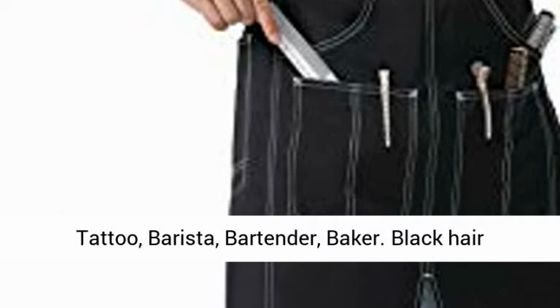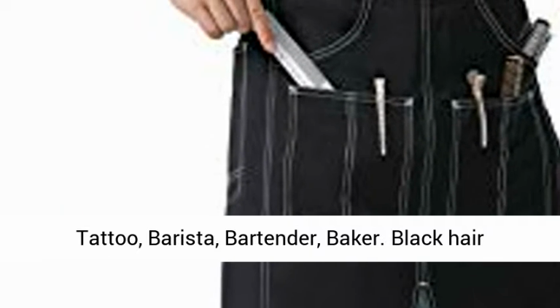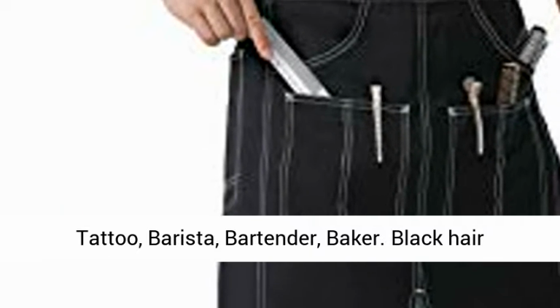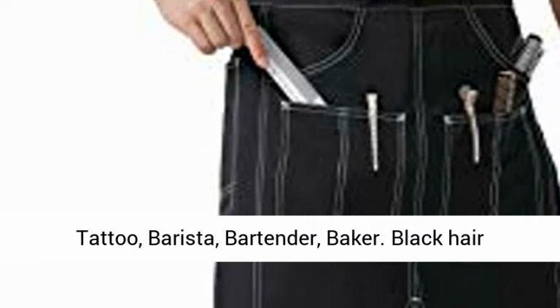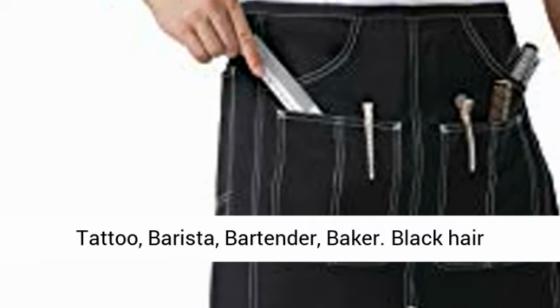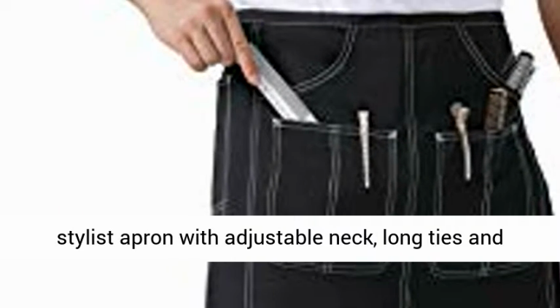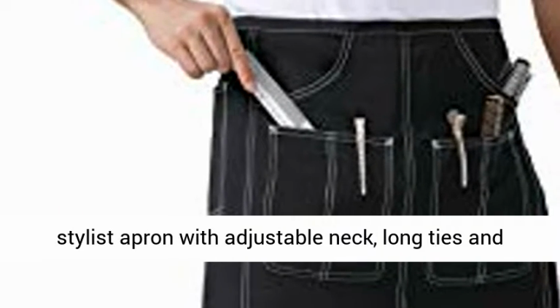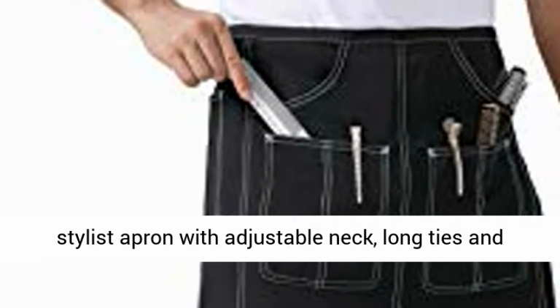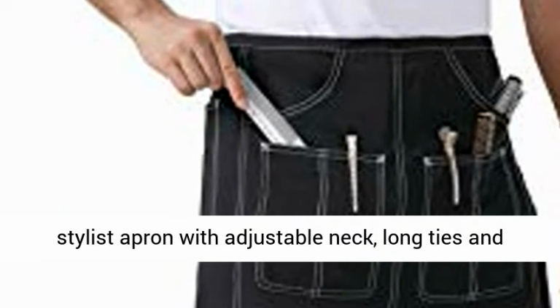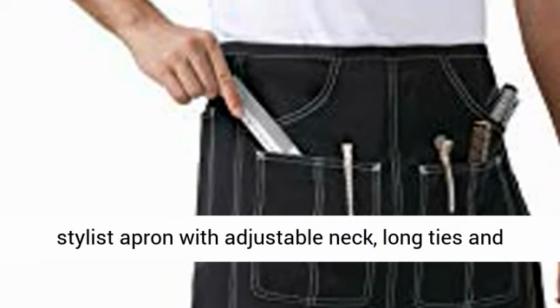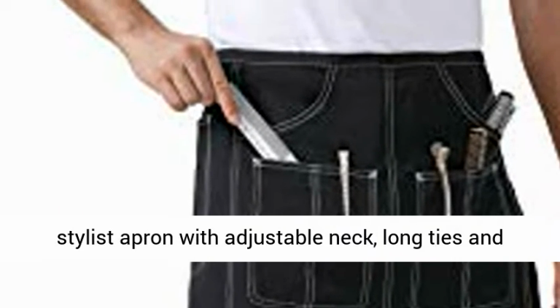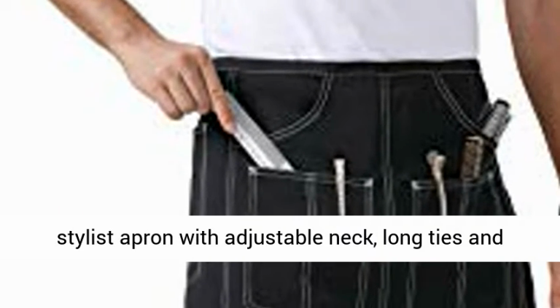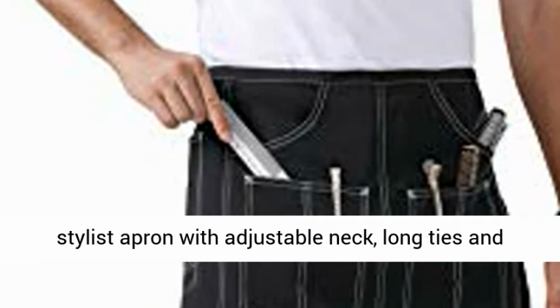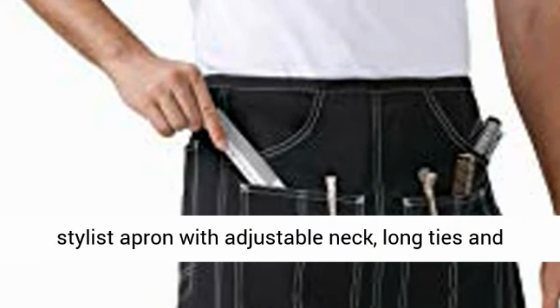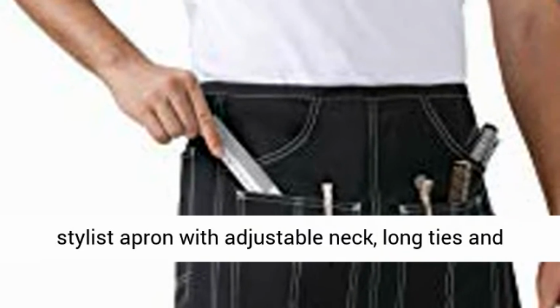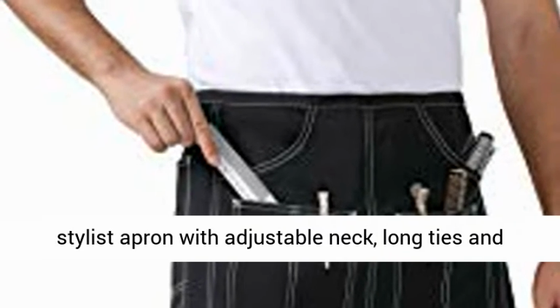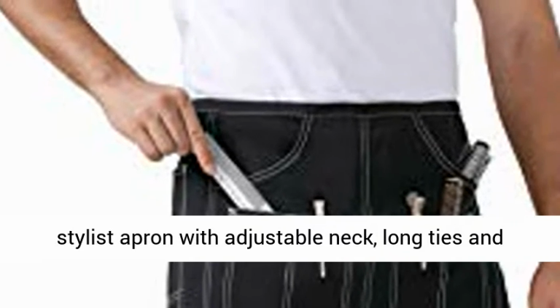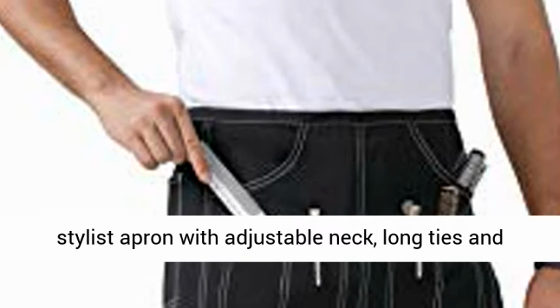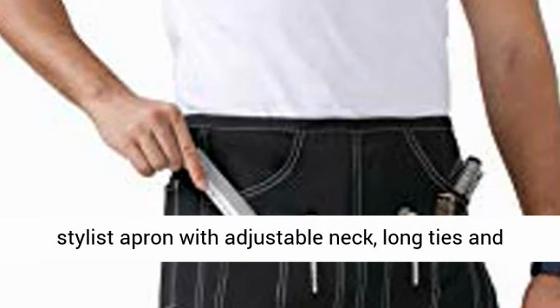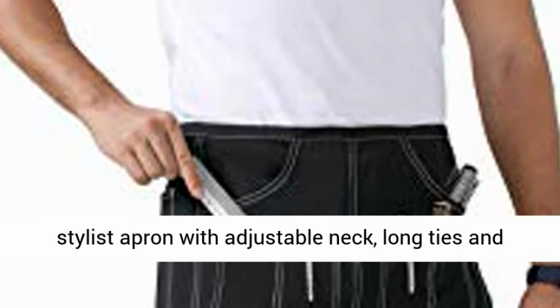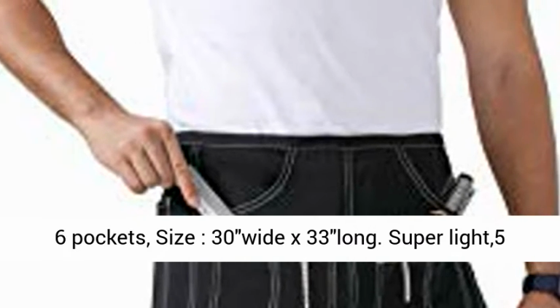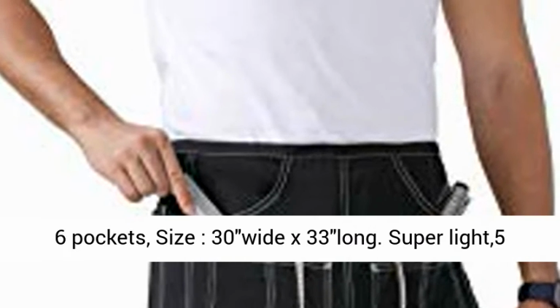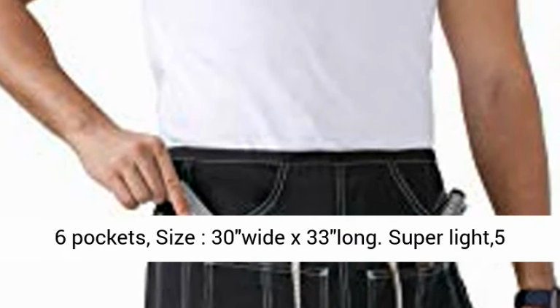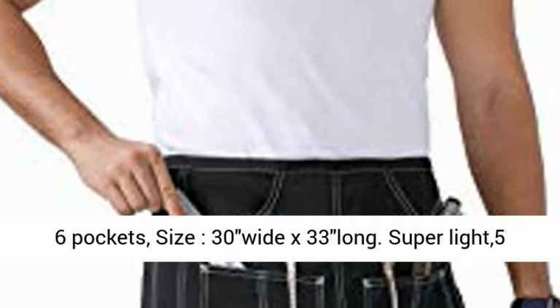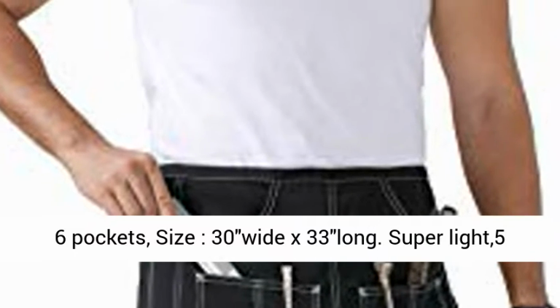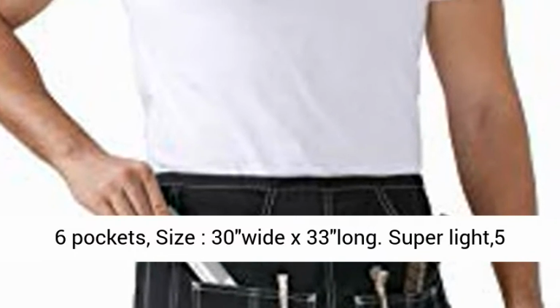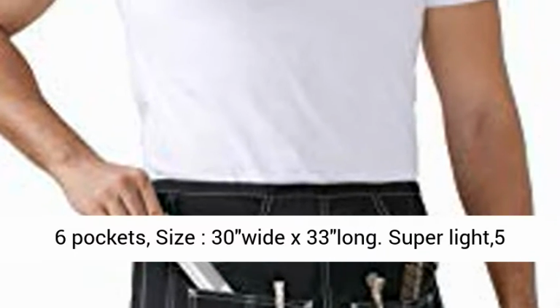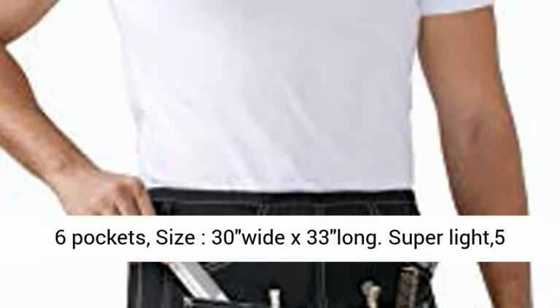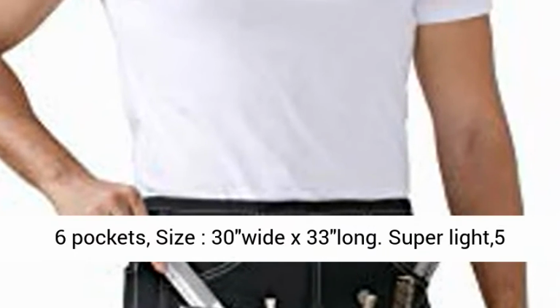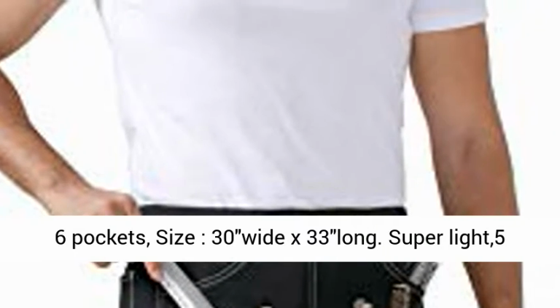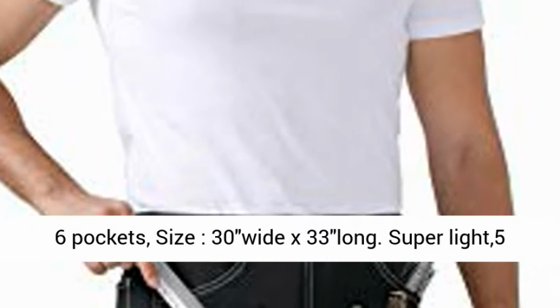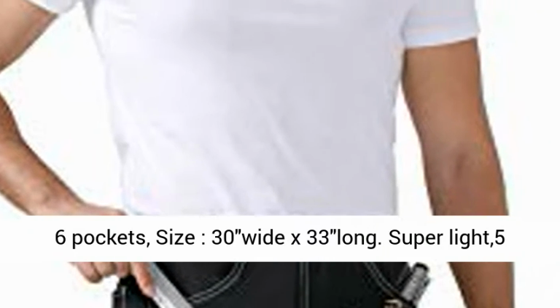Black hair stylist apron with adjustable neck, long ties and six pockets. Size: 30 inches wide by 33 inches long.